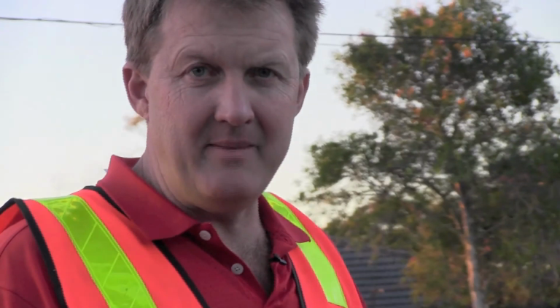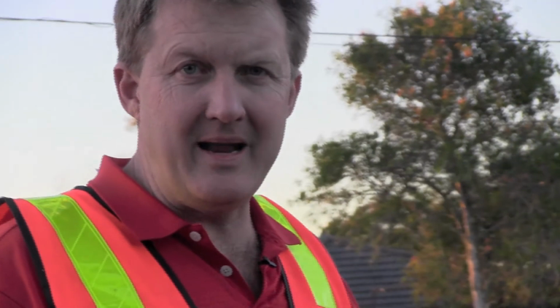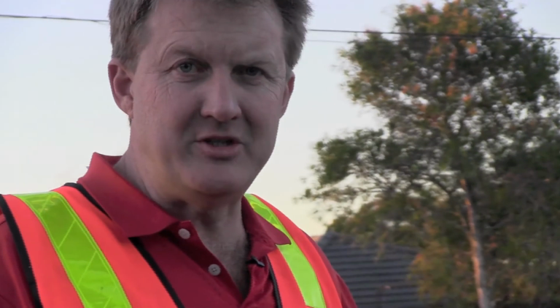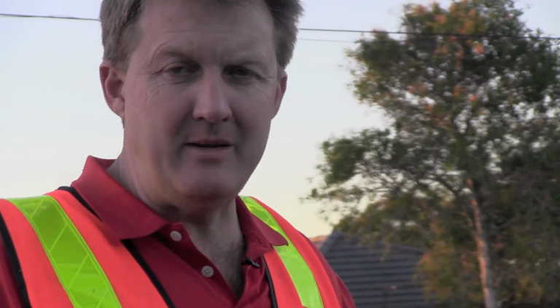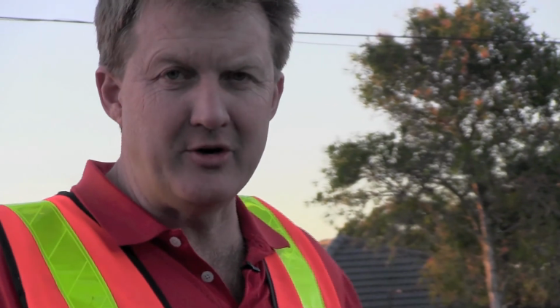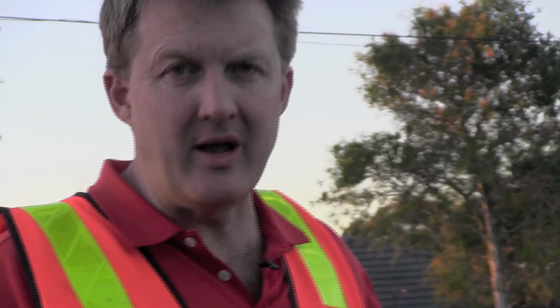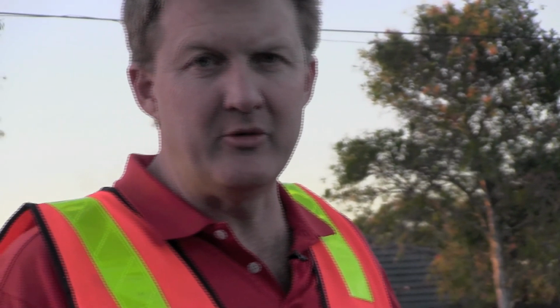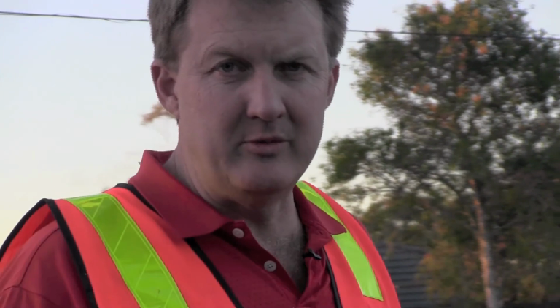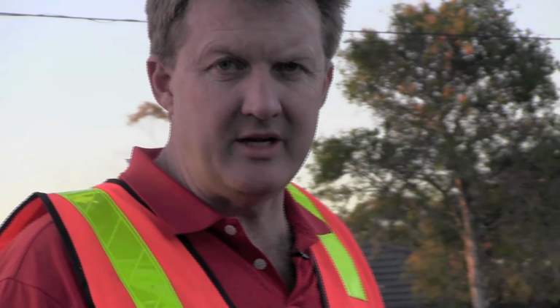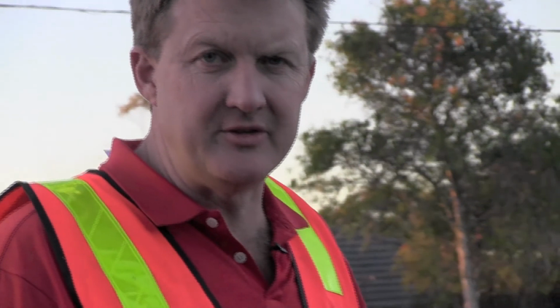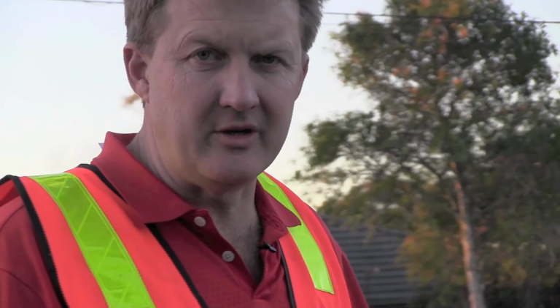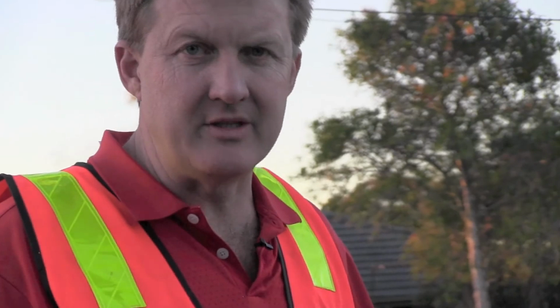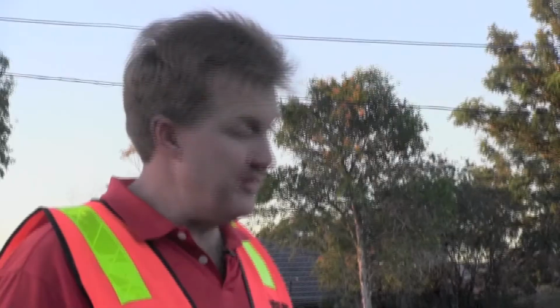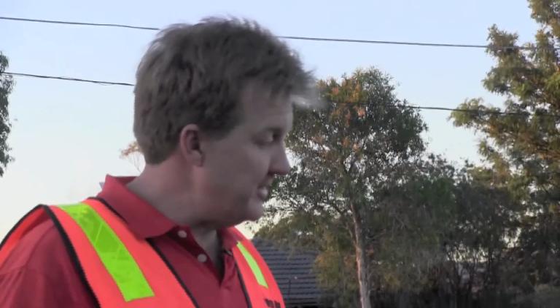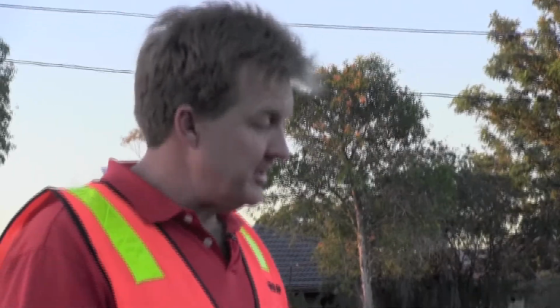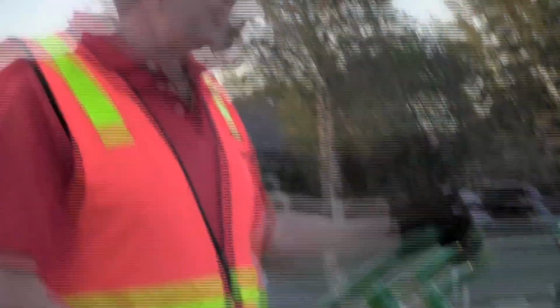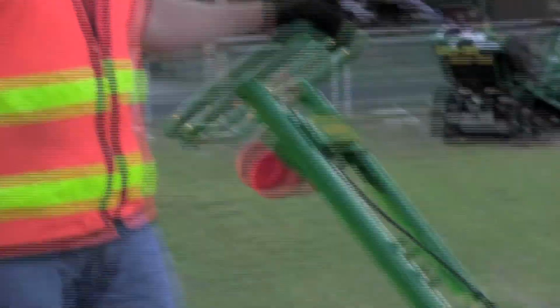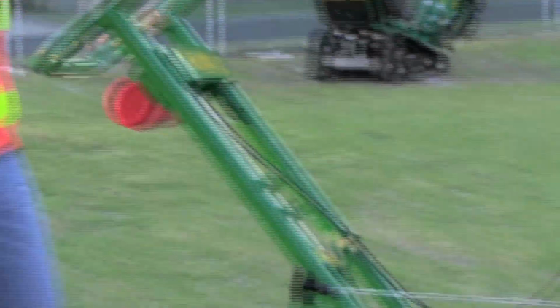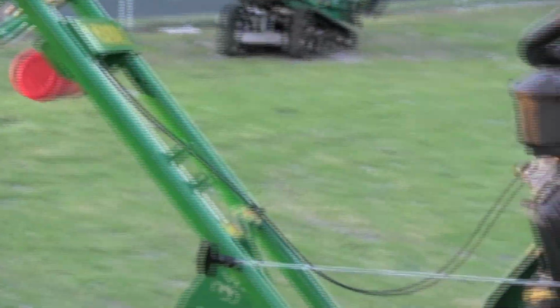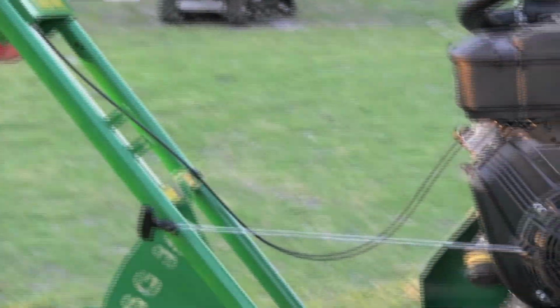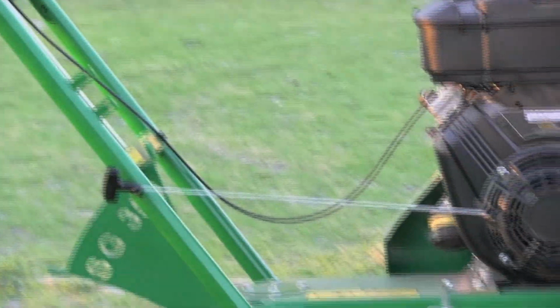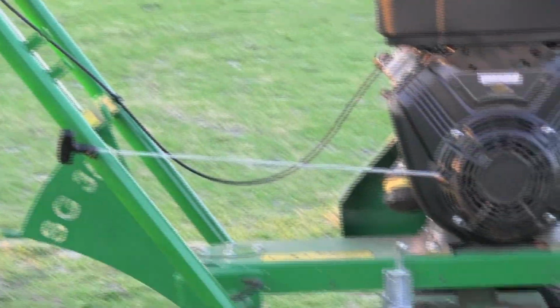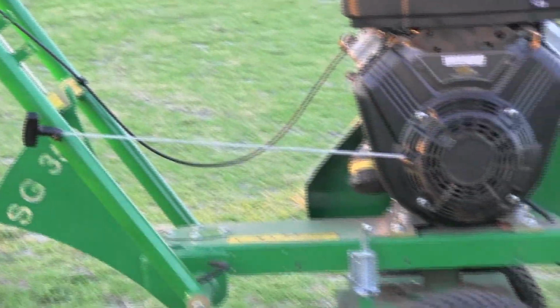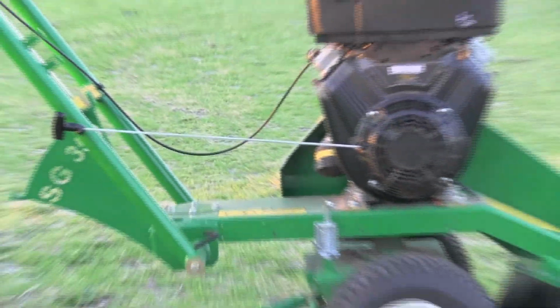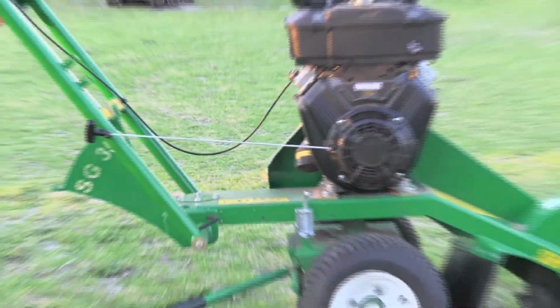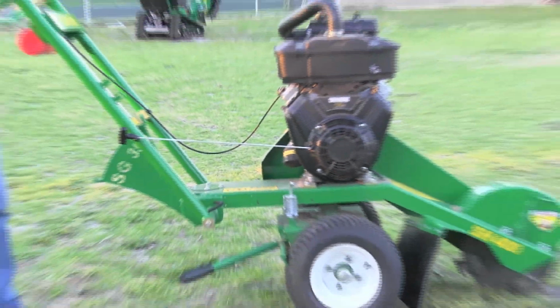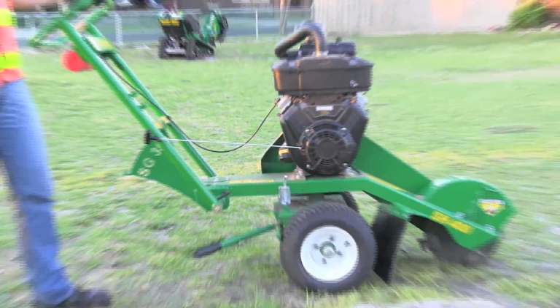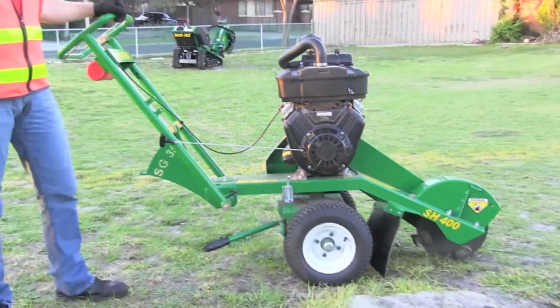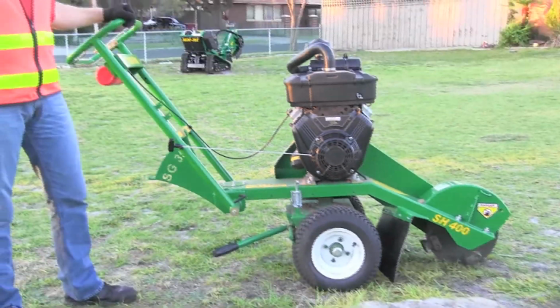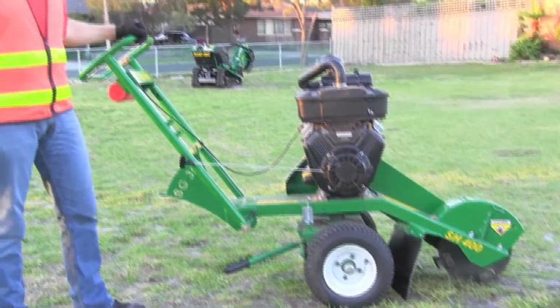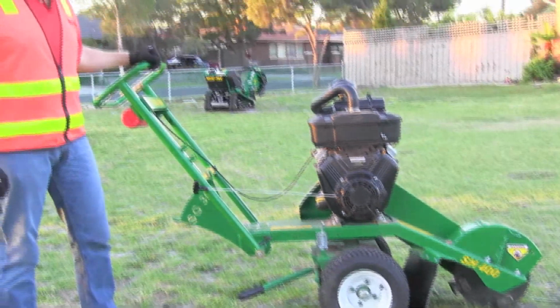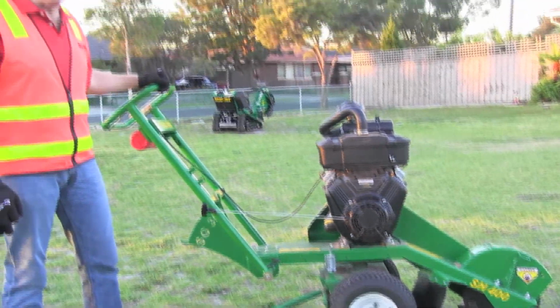Good day, my name is James Kerr and I'm with Red Rue Sales and Service. This is the Red Rue SH400 Pivot Over Center Stump Grinder.